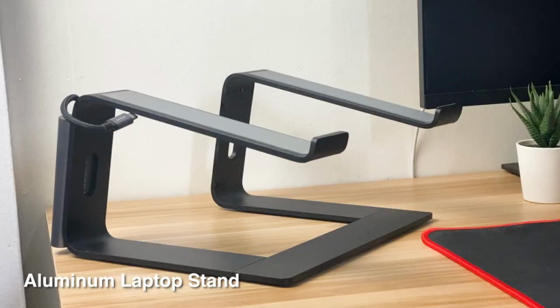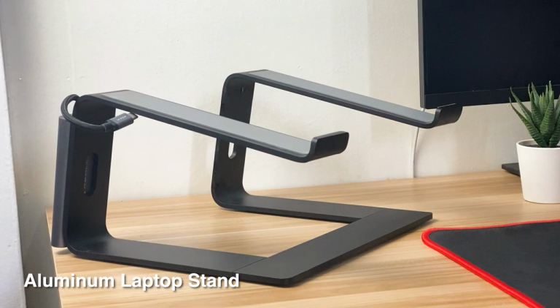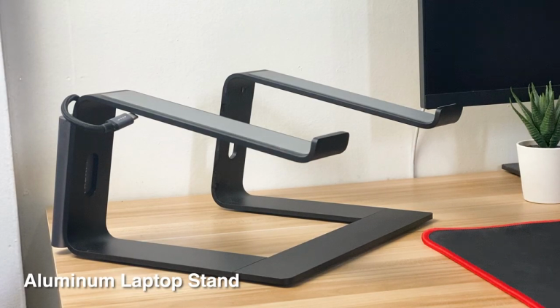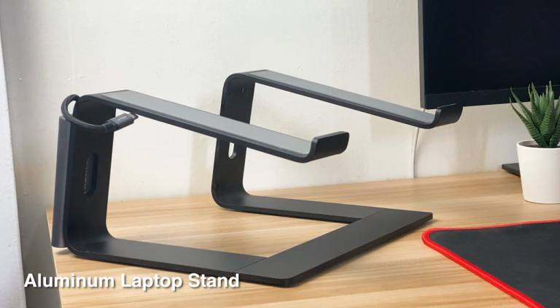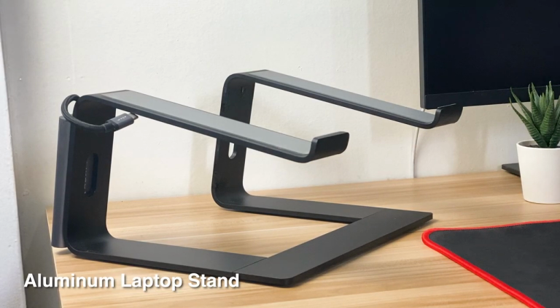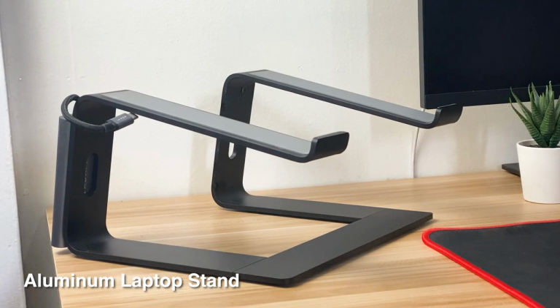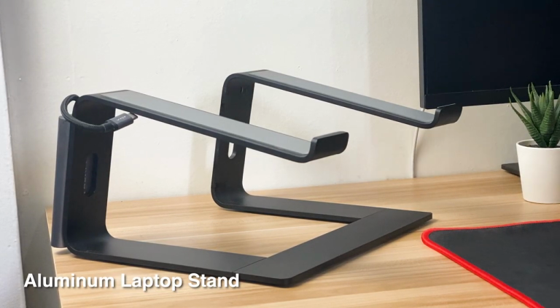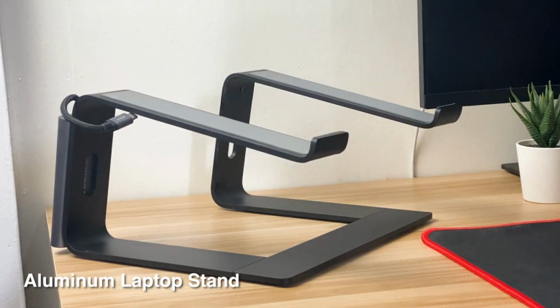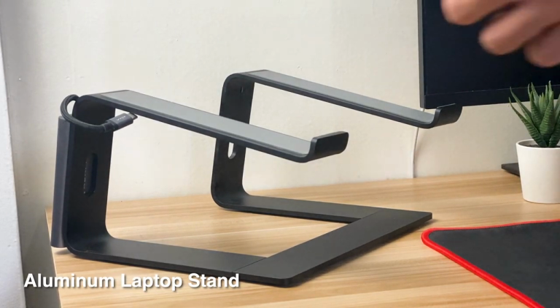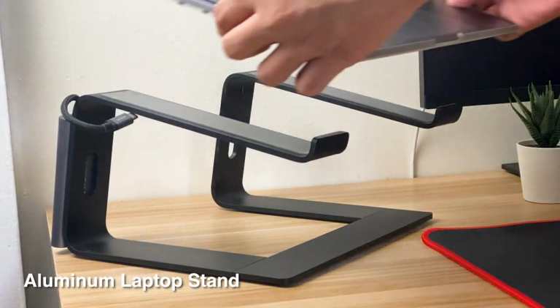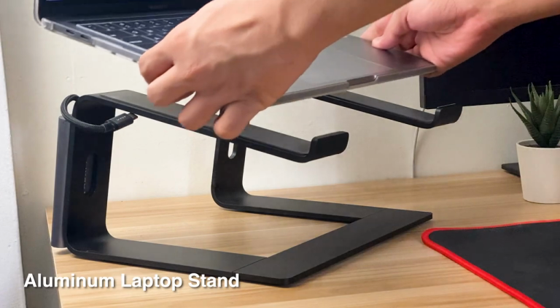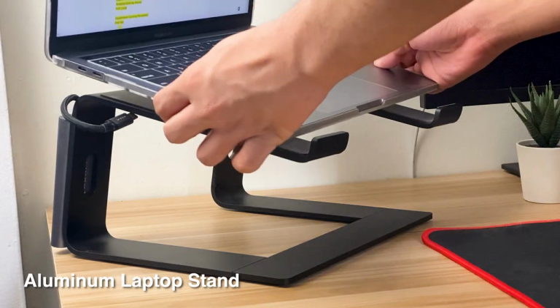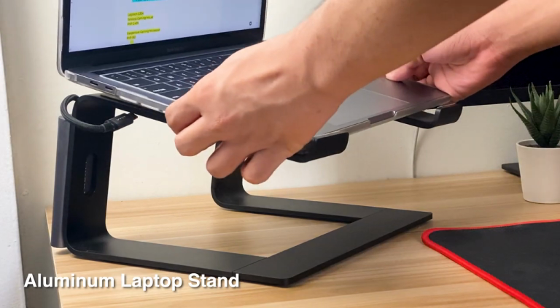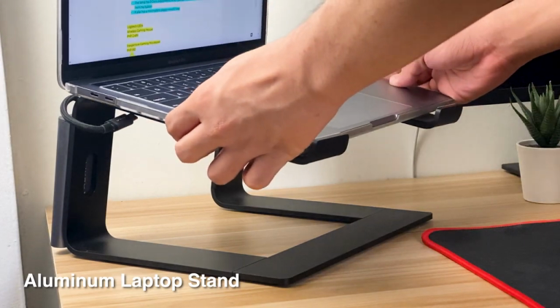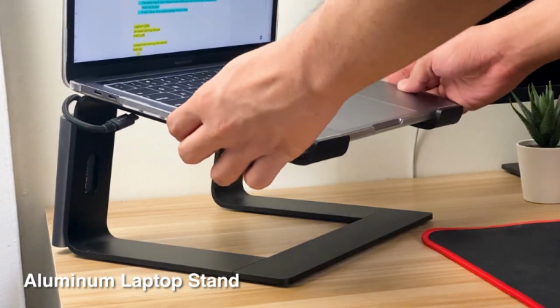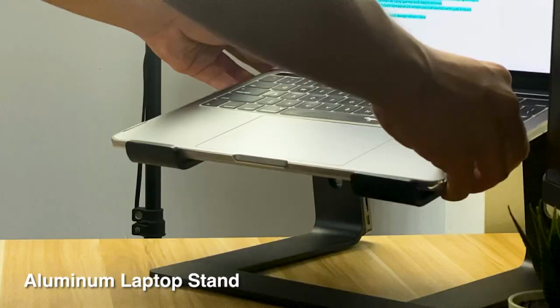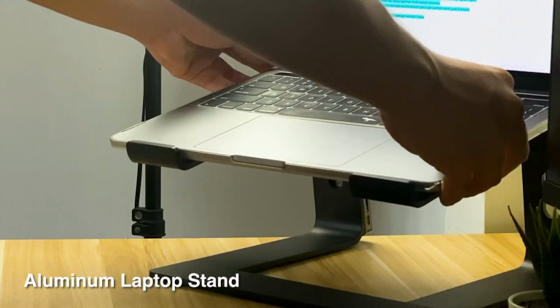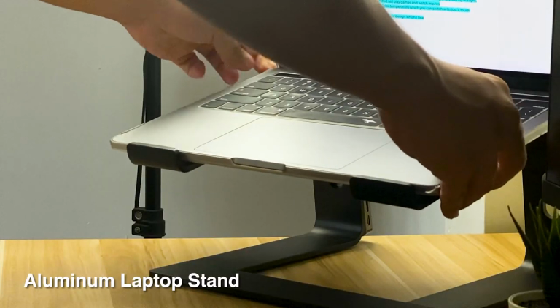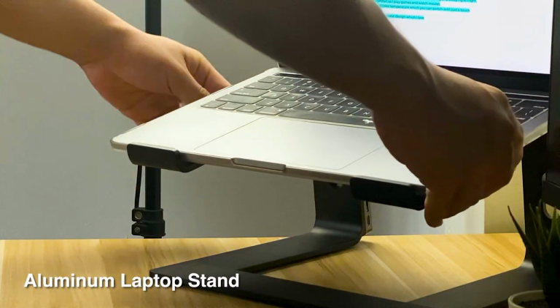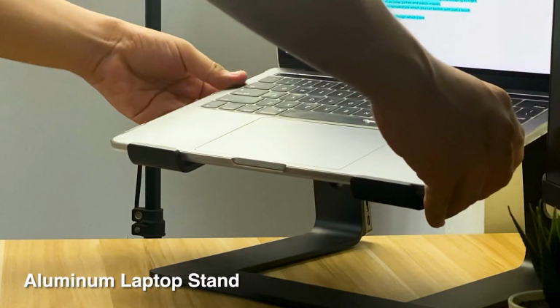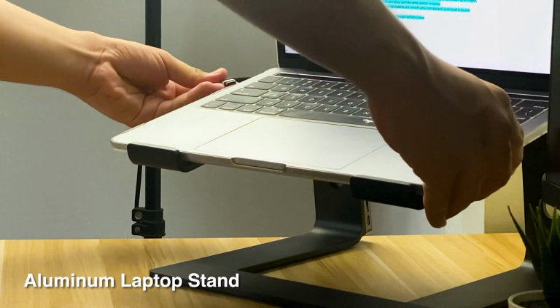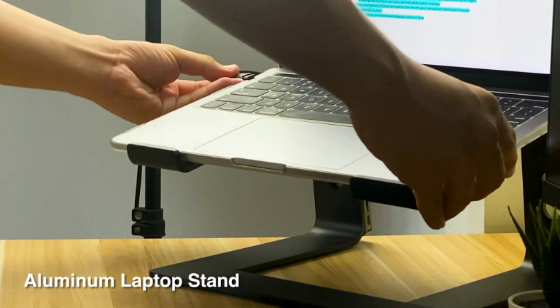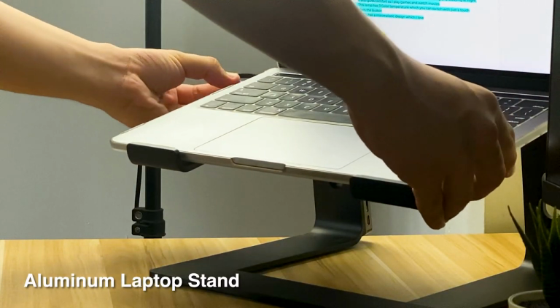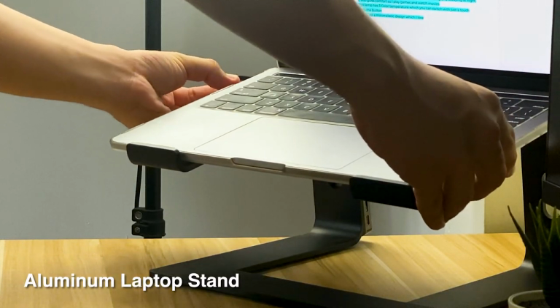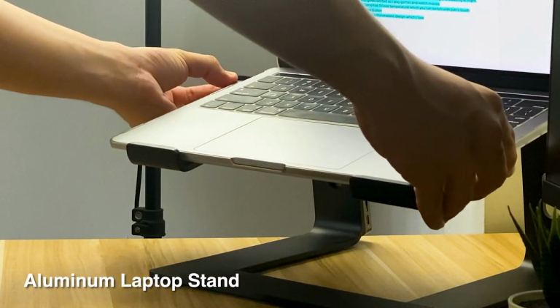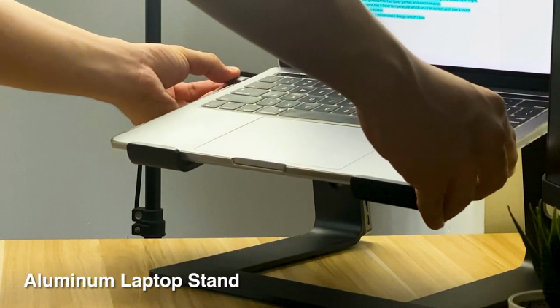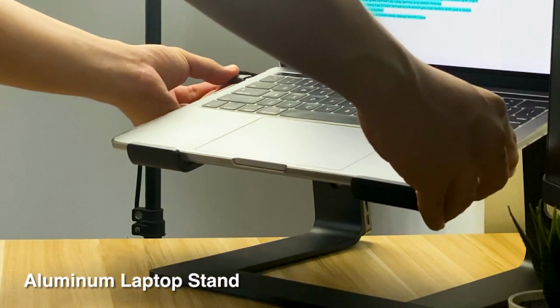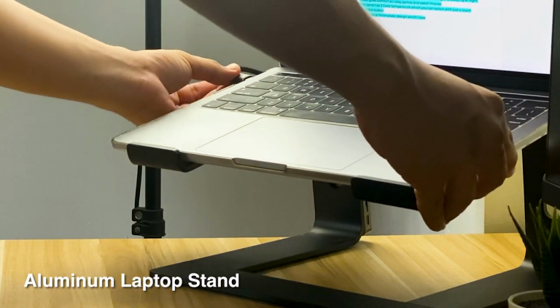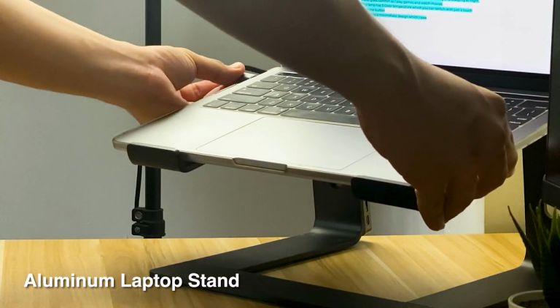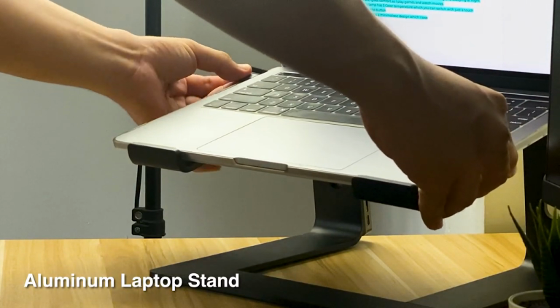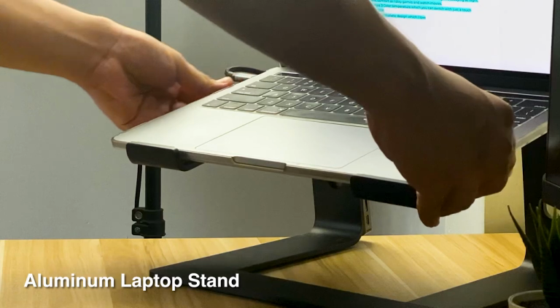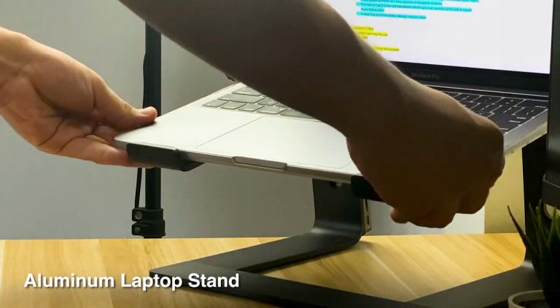Next is my laptop stand — very useful. I got this one from Shopee and I'll put the link of the mentioned product below in case you want to have your own.